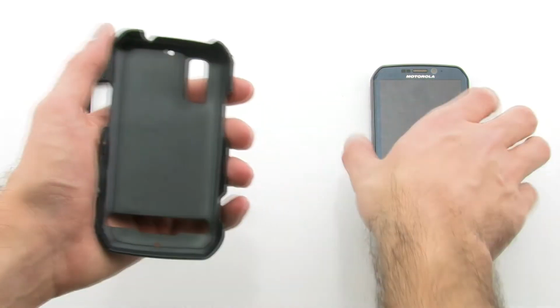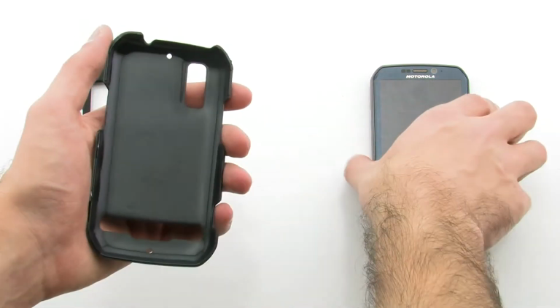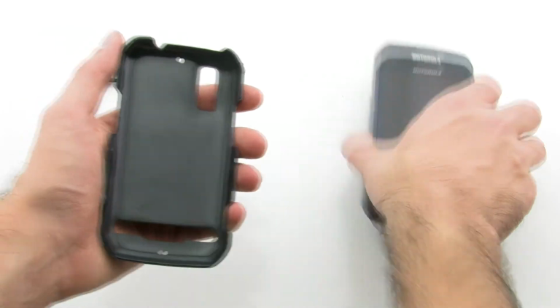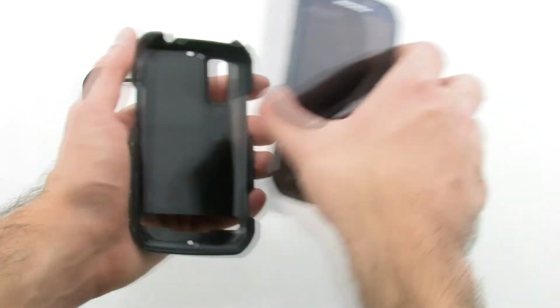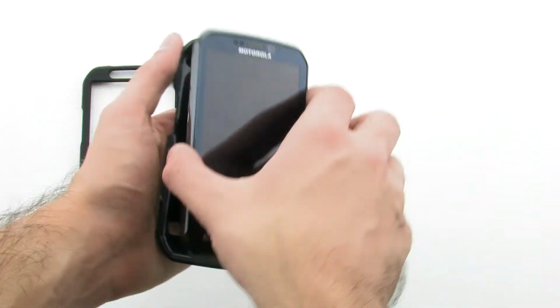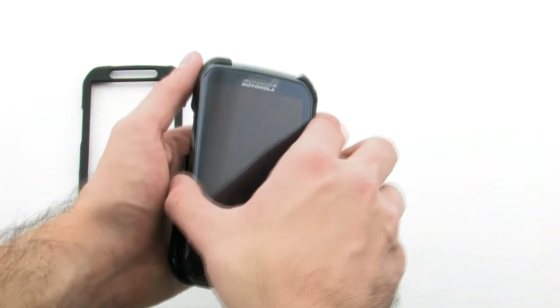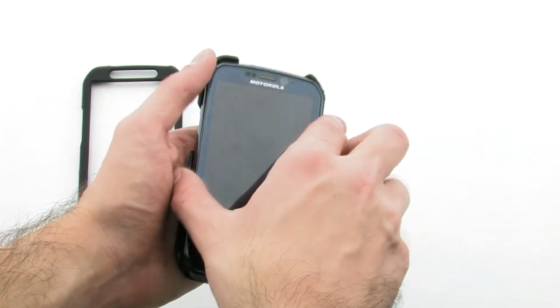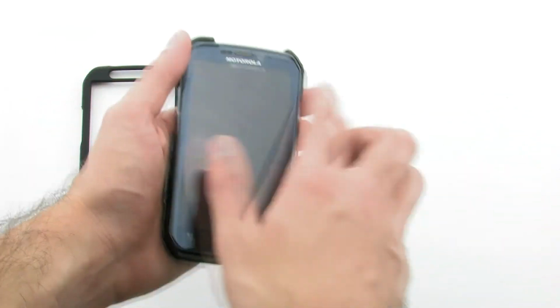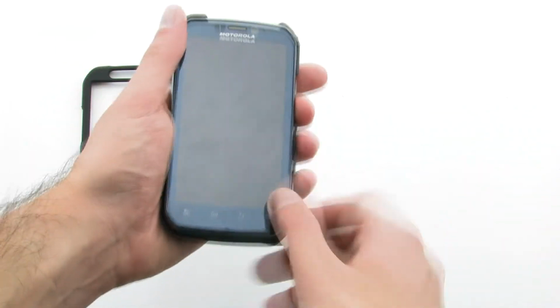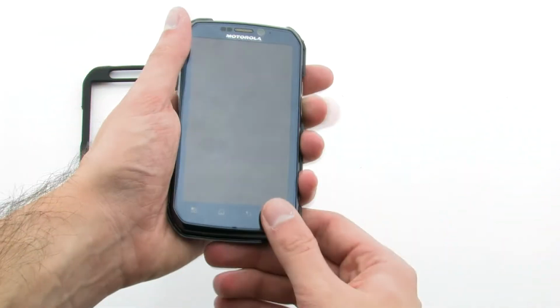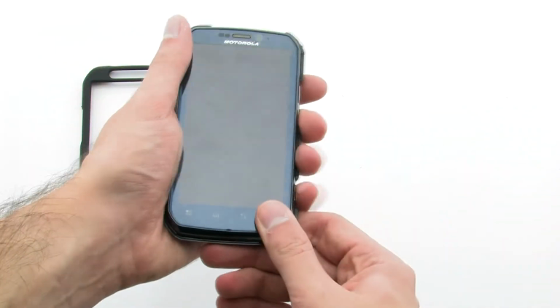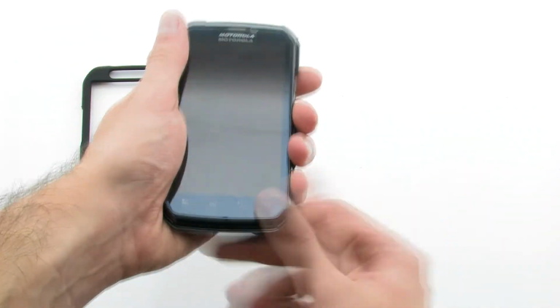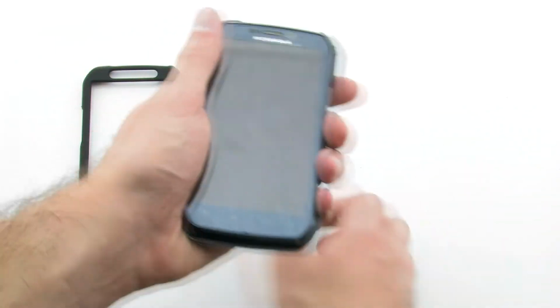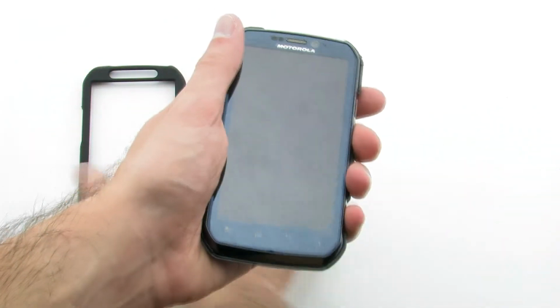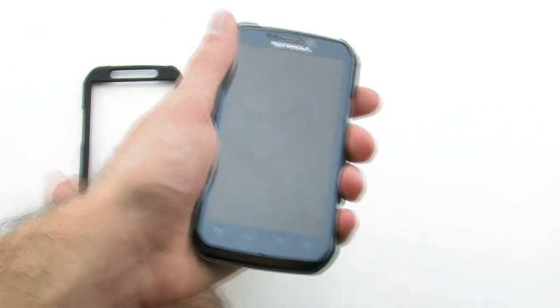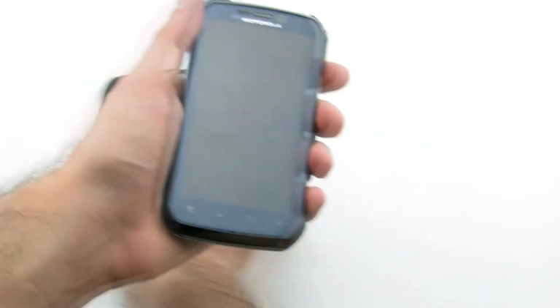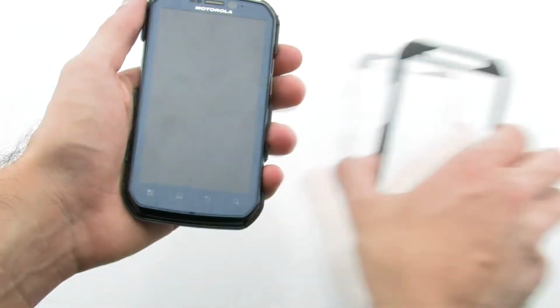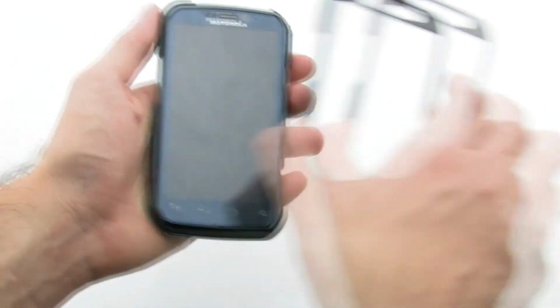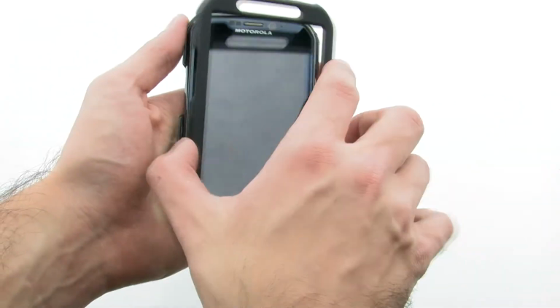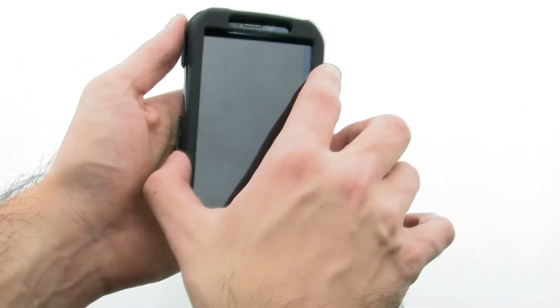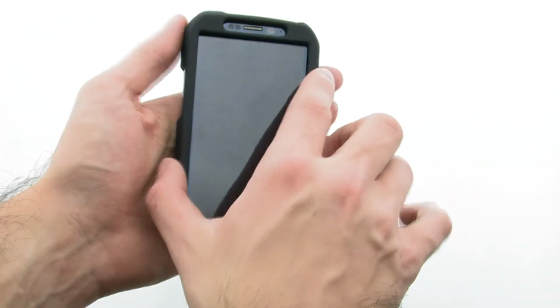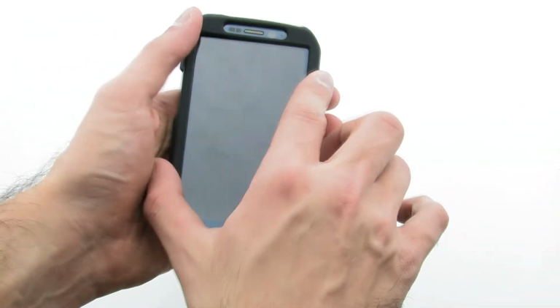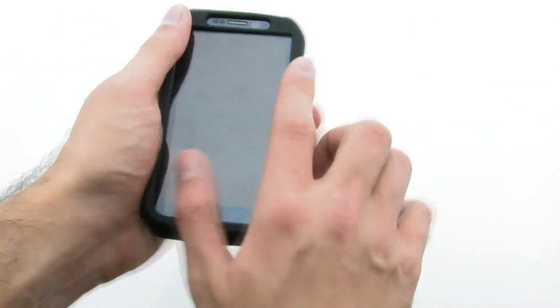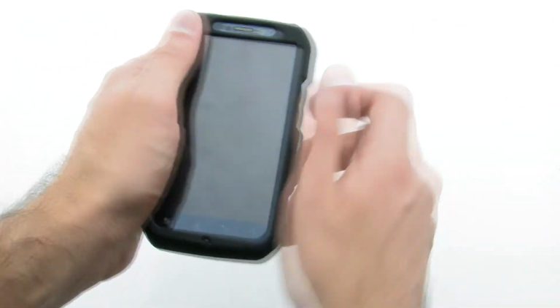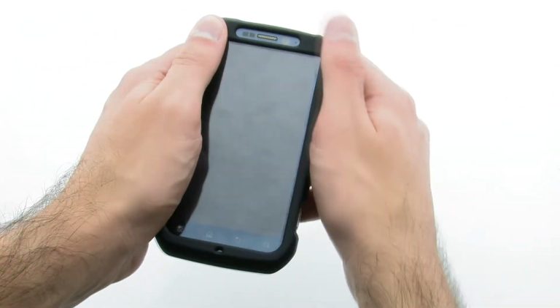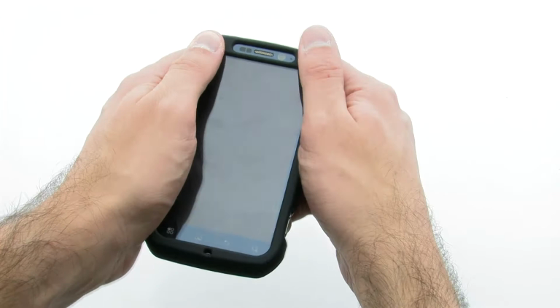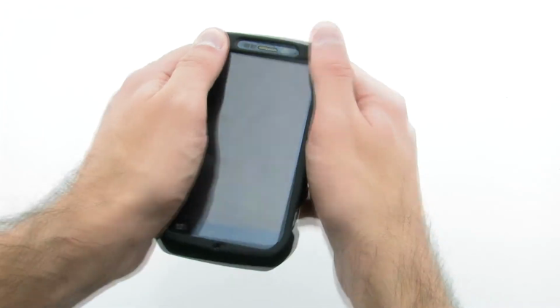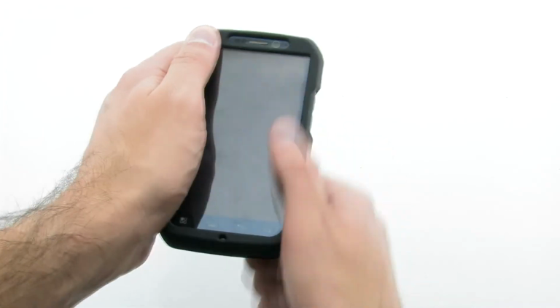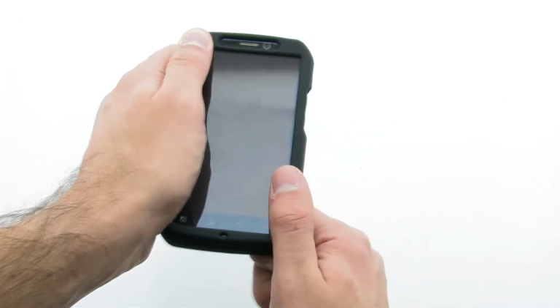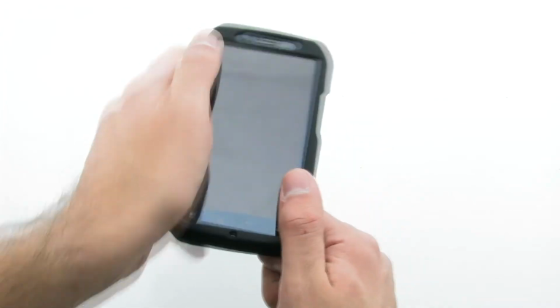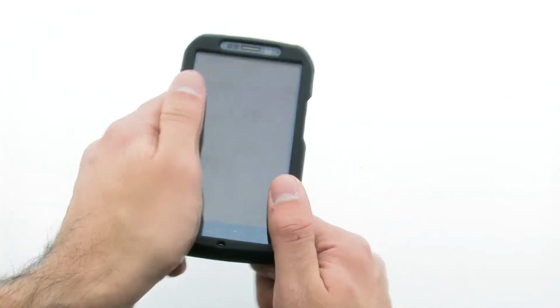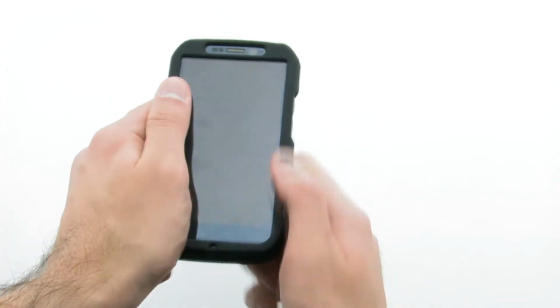To install the case, lay the Photon into the rear layer of the case. Then, apply the front layer by pressing firmly on the sides and corners.